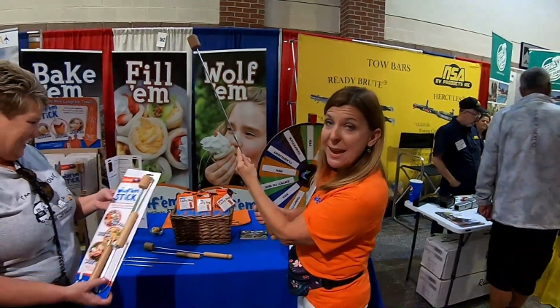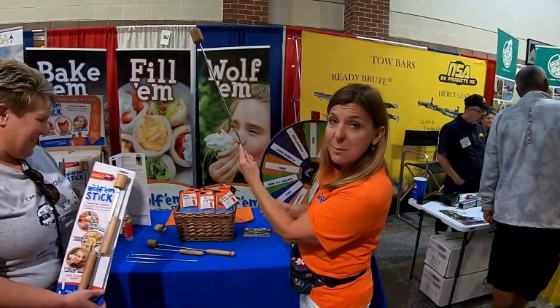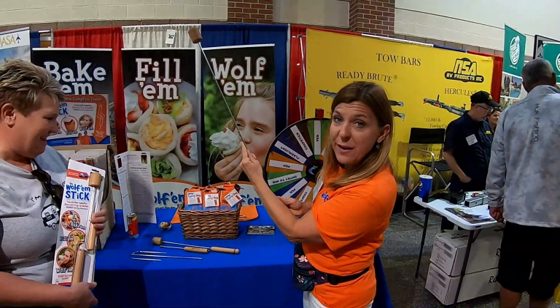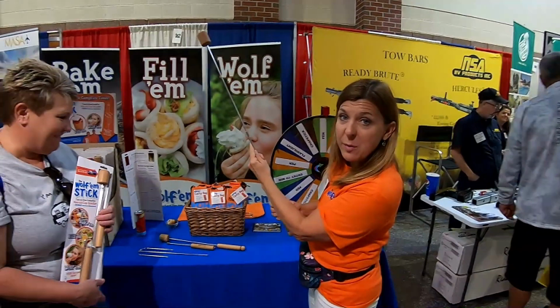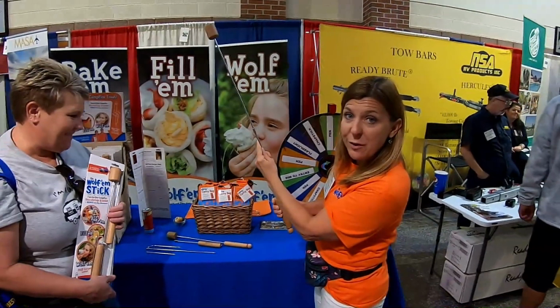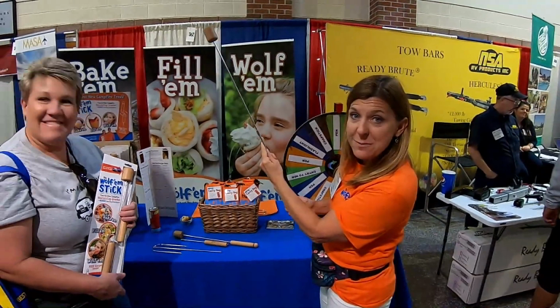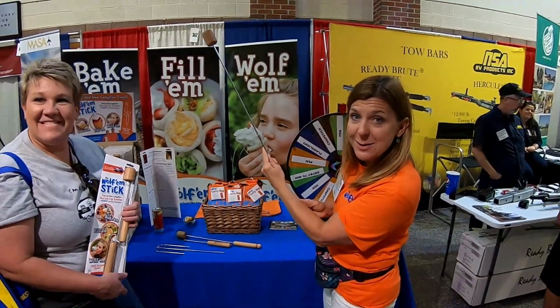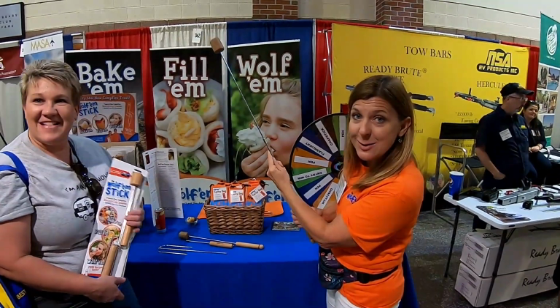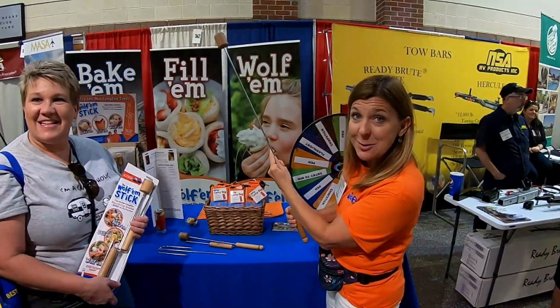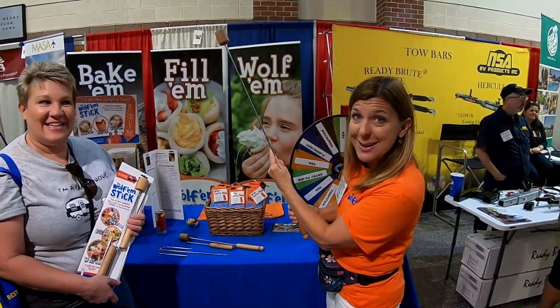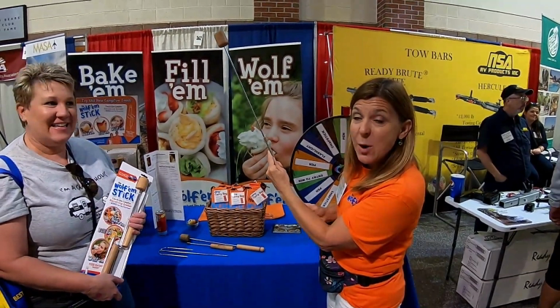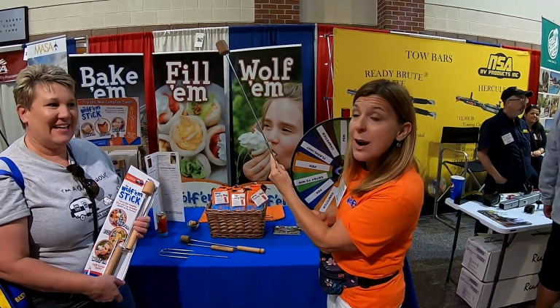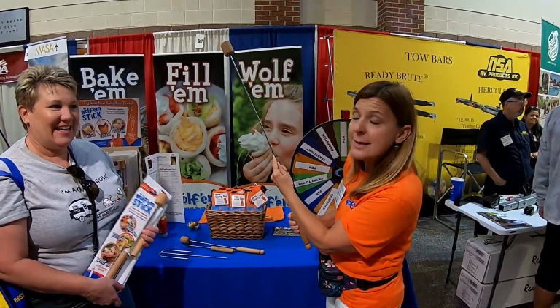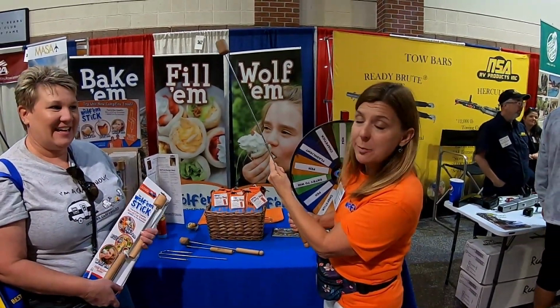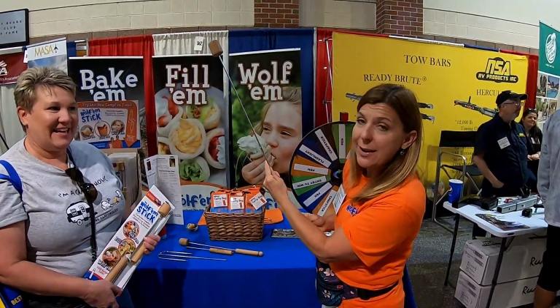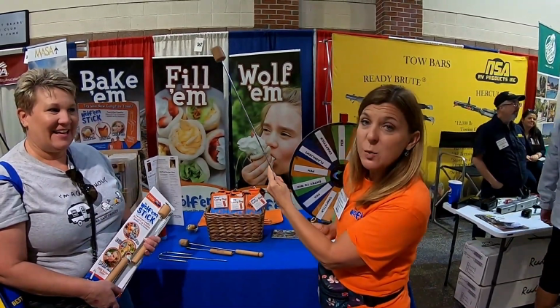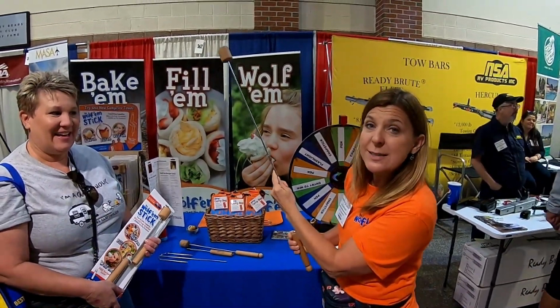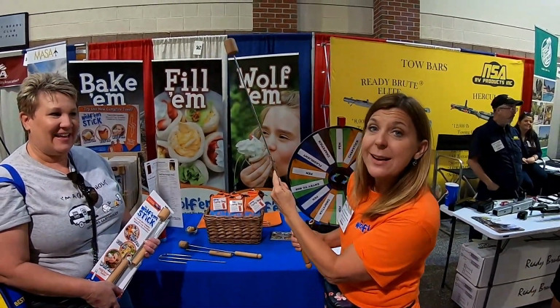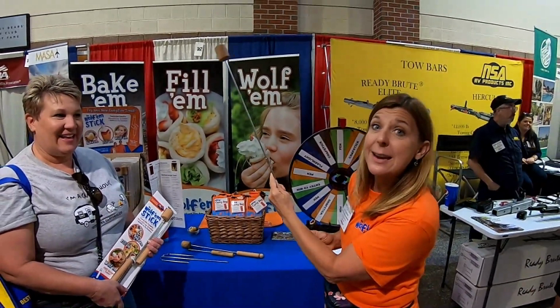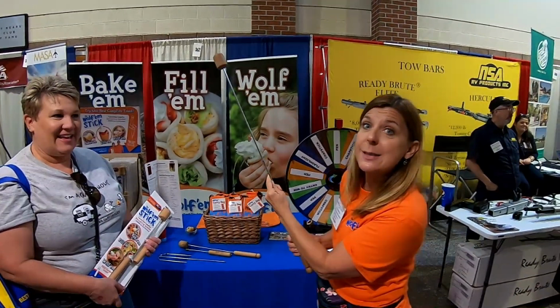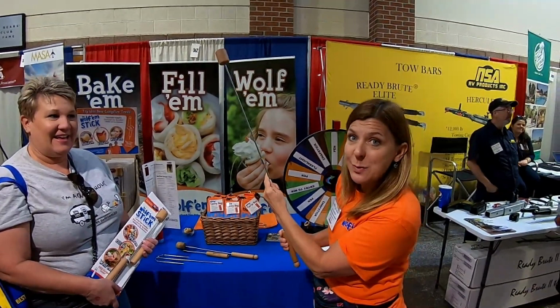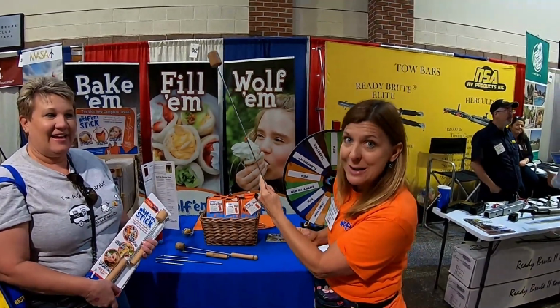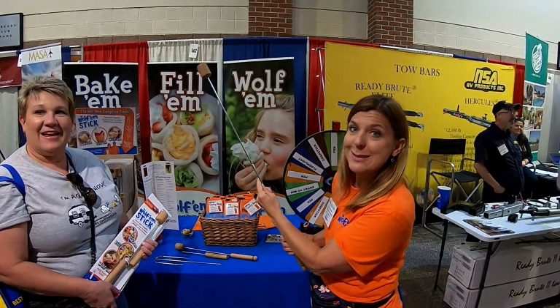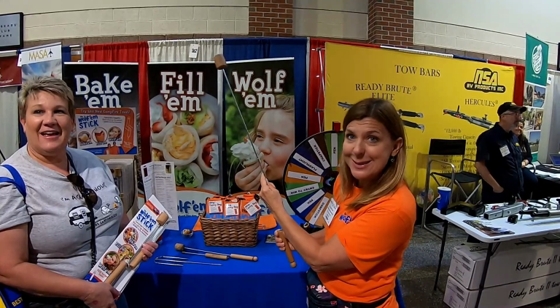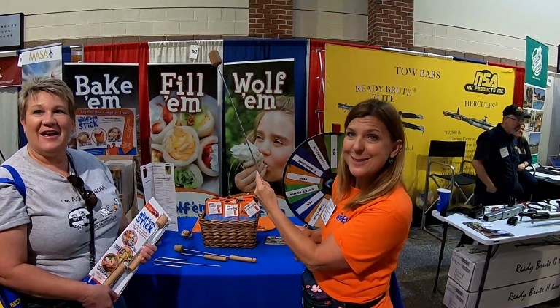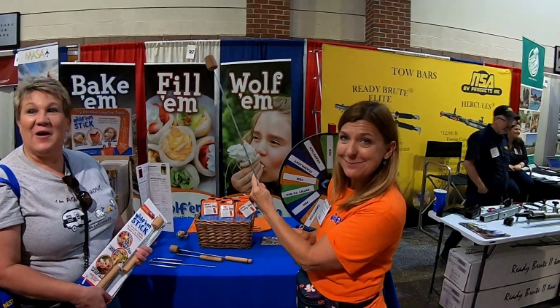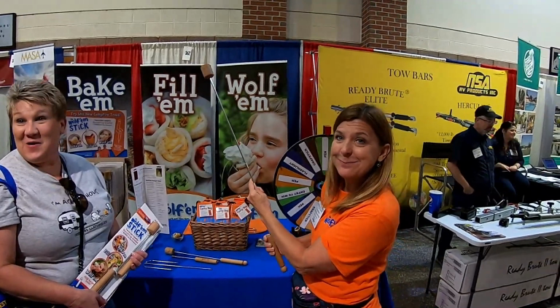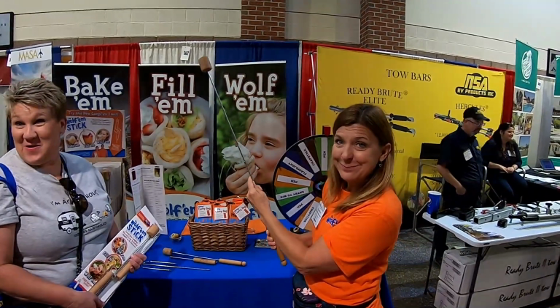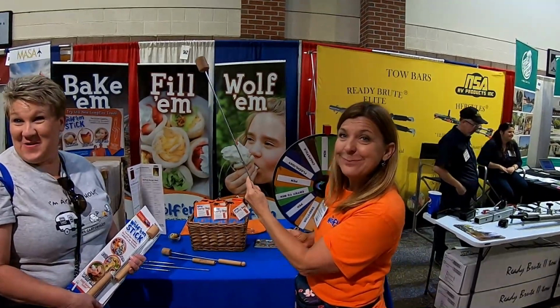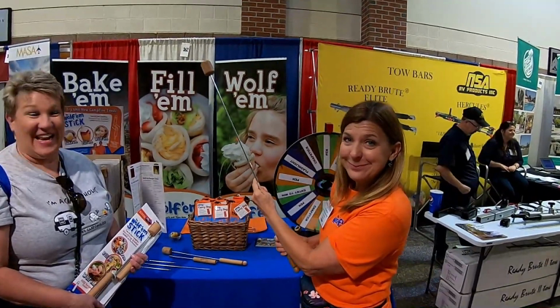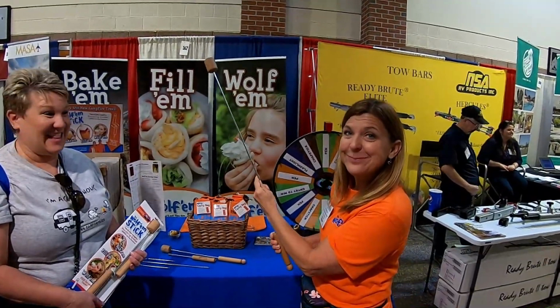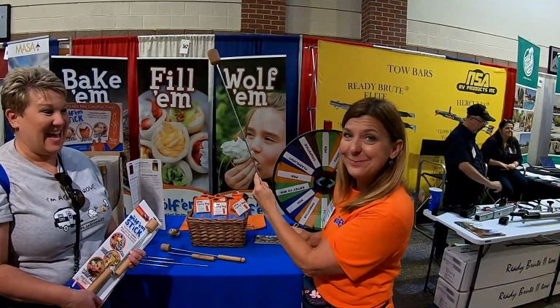Bake'em, Fill'em, Wolf'em is our slogan. We're not selling a product, we're selling an experience. Wow, I like that.